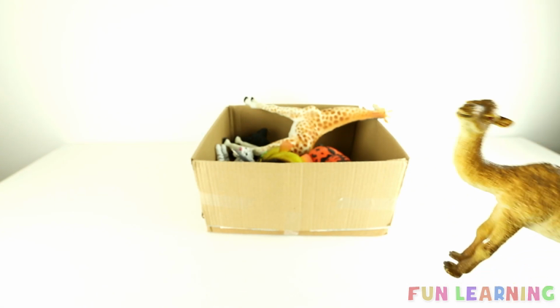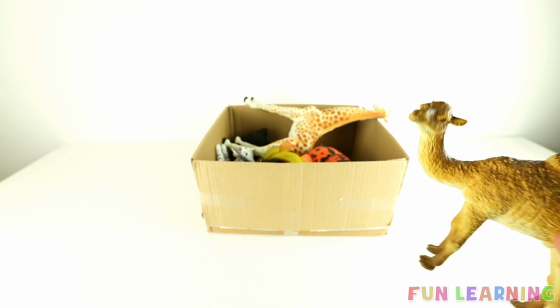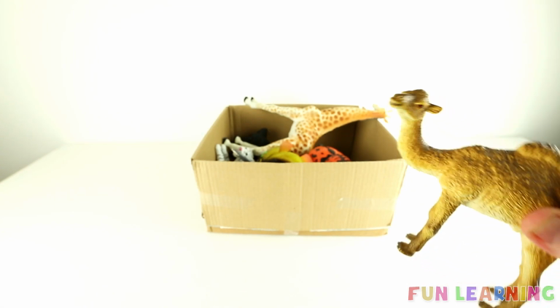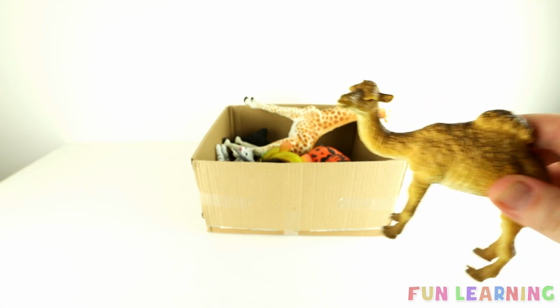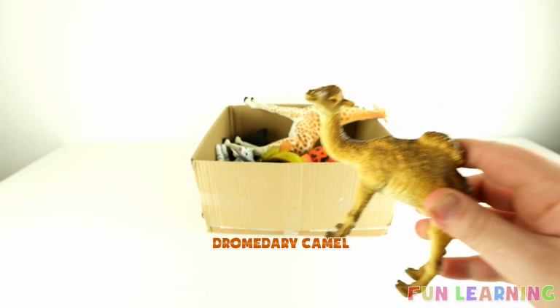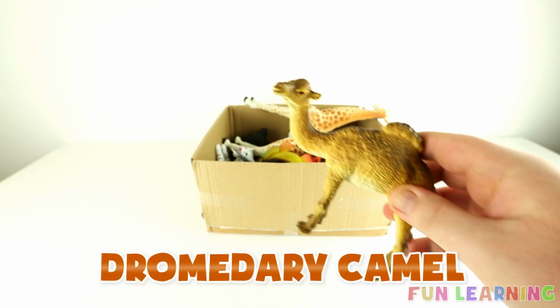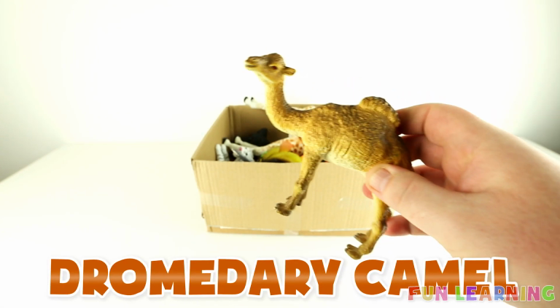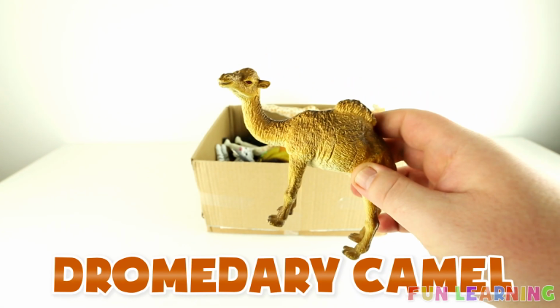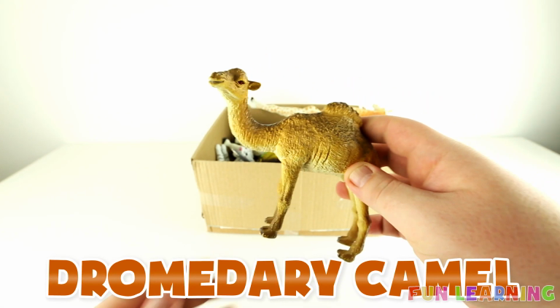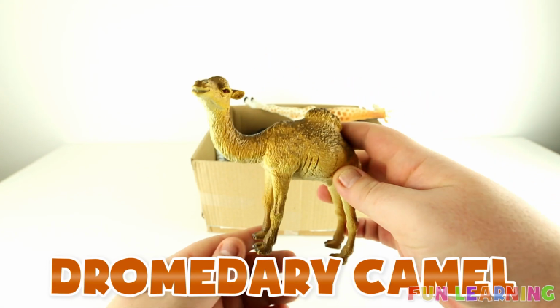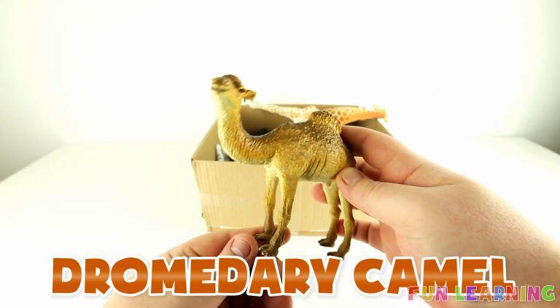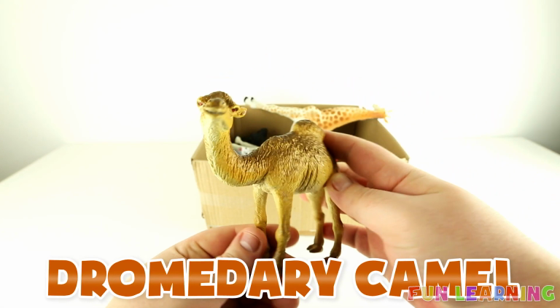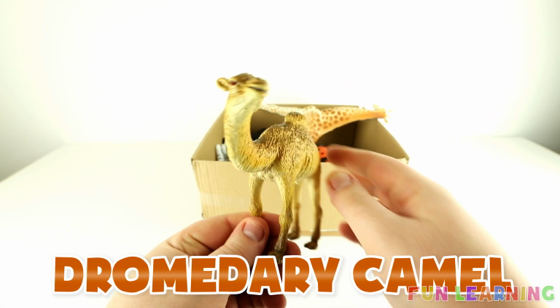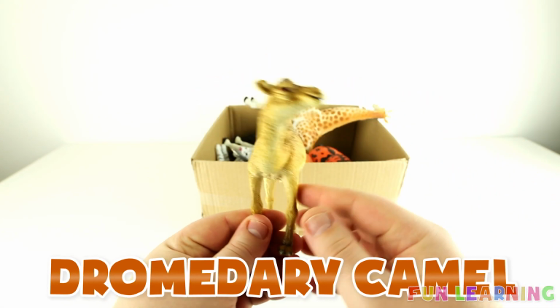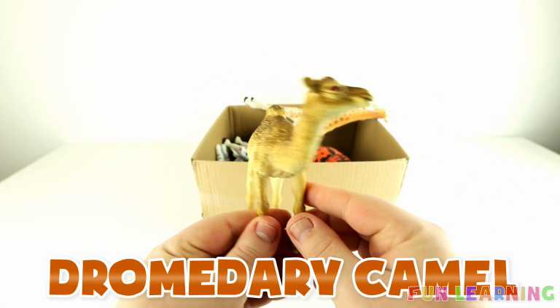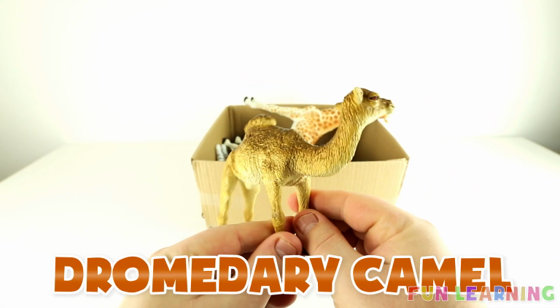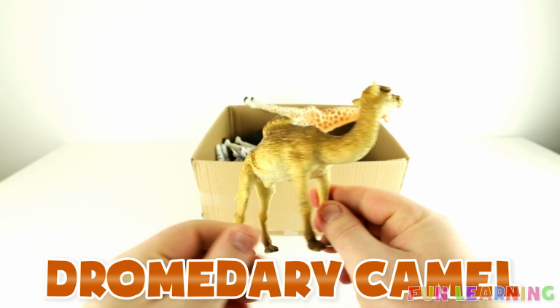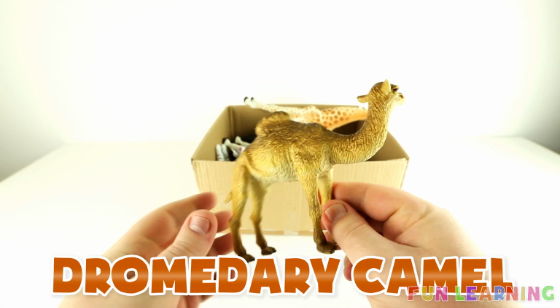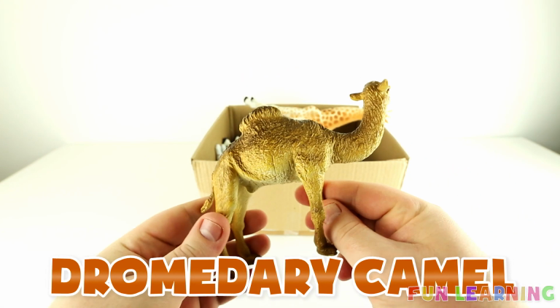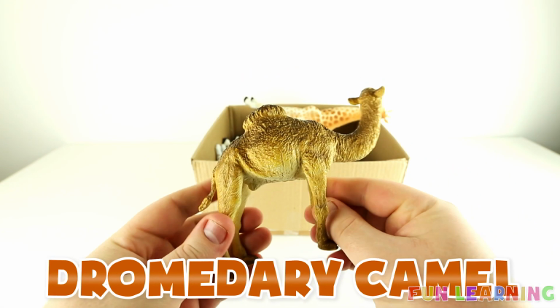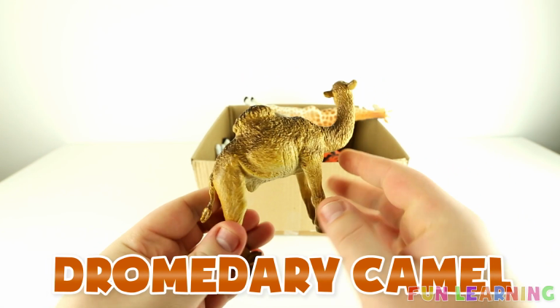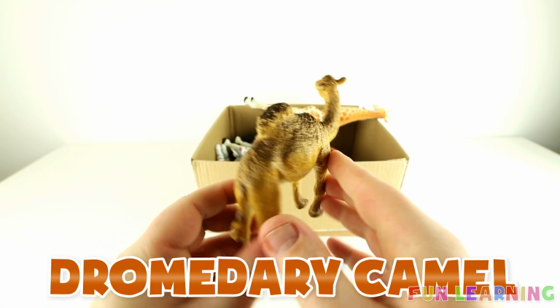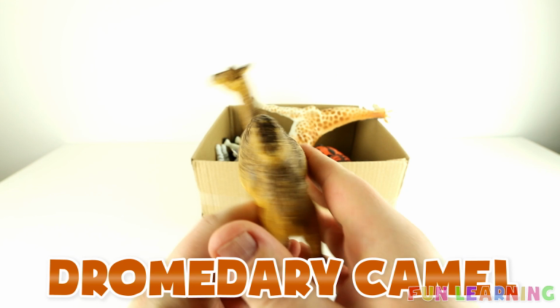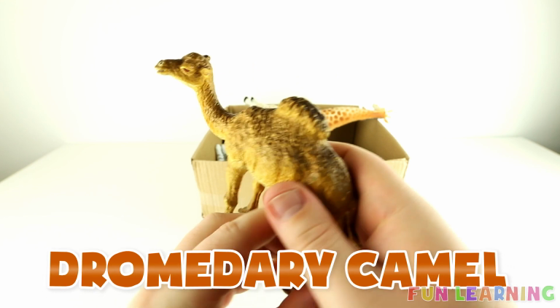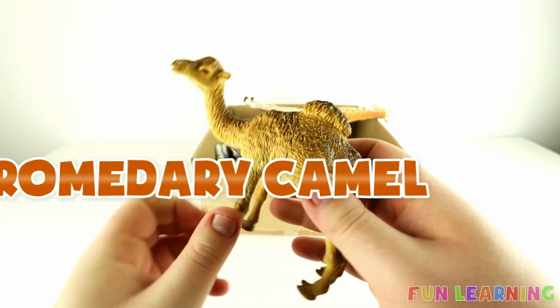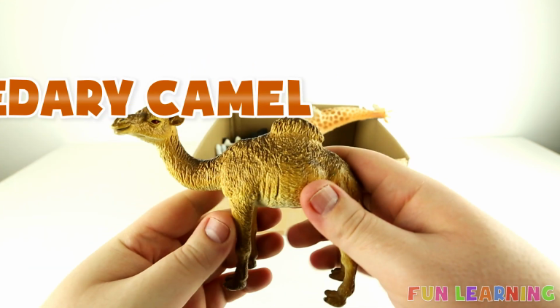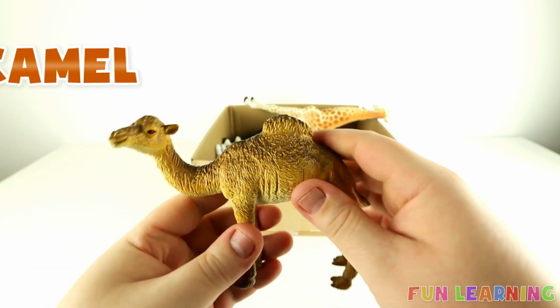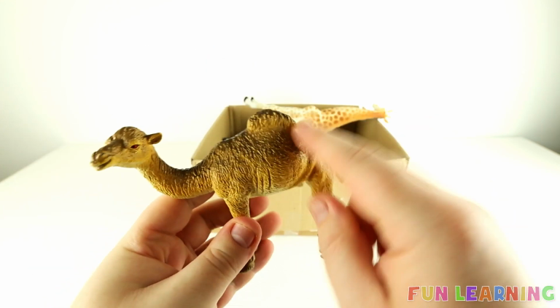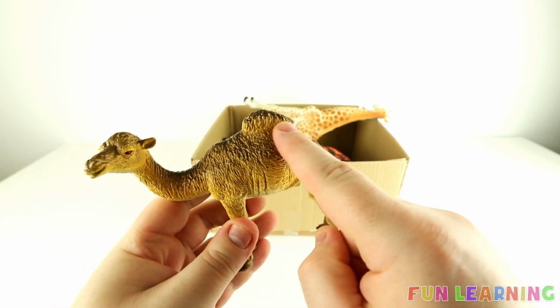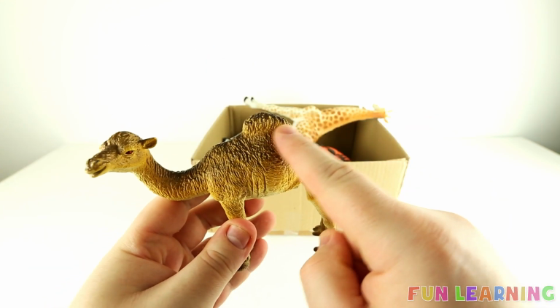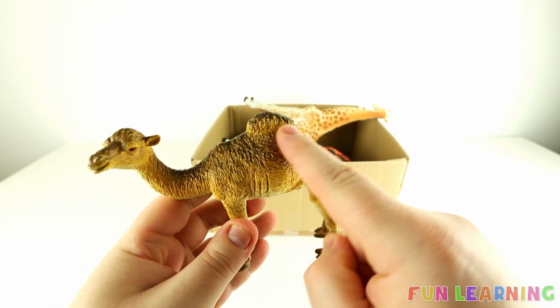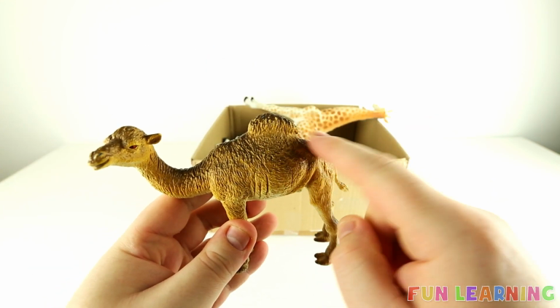A dromedary camel. This camel only has one hump.